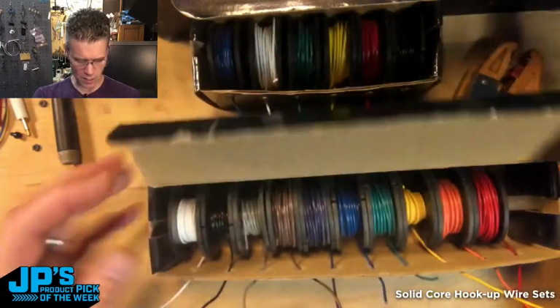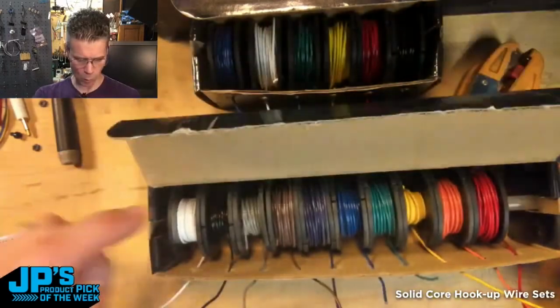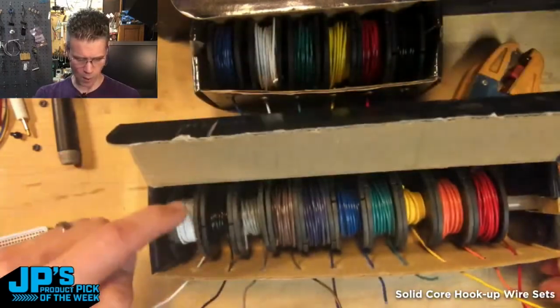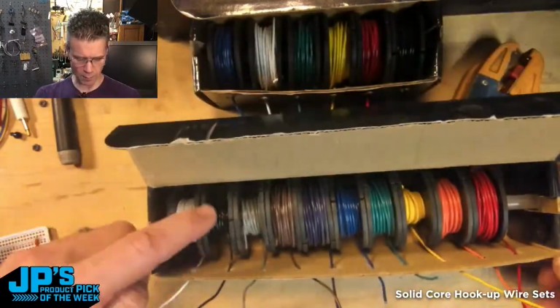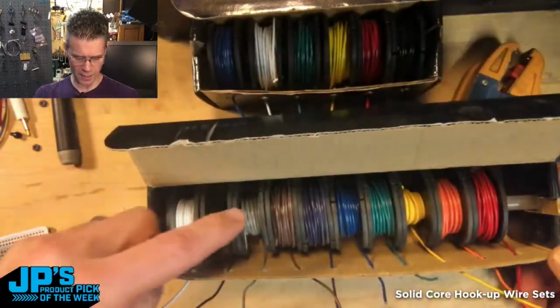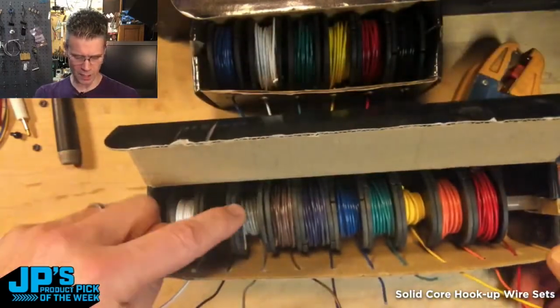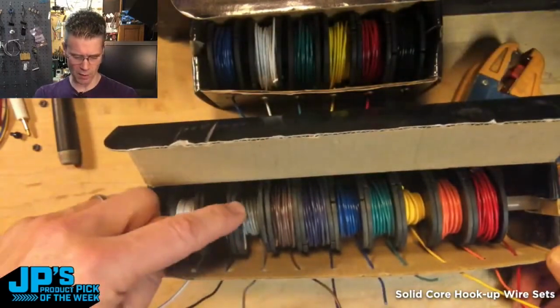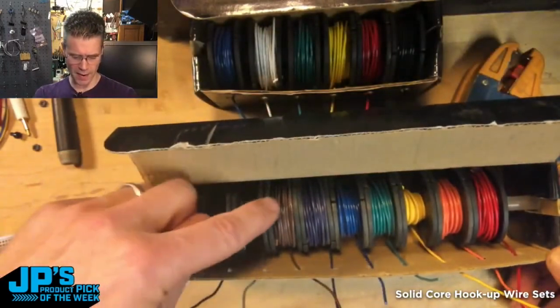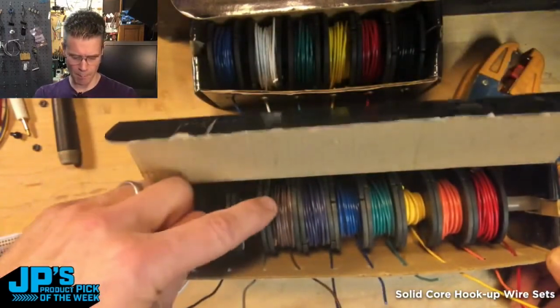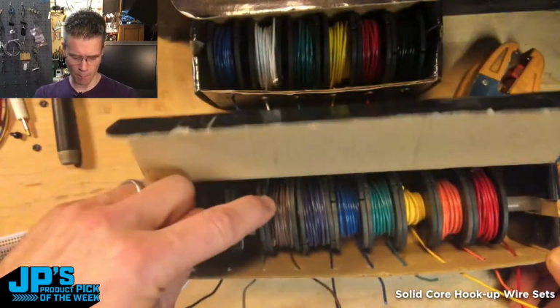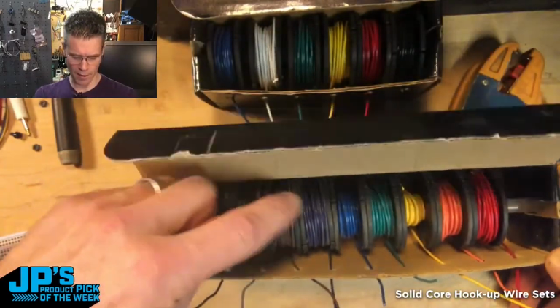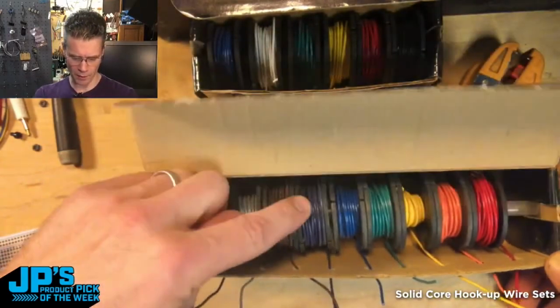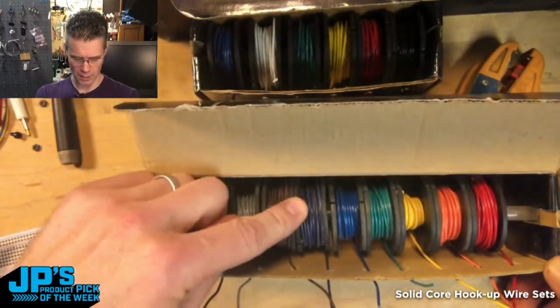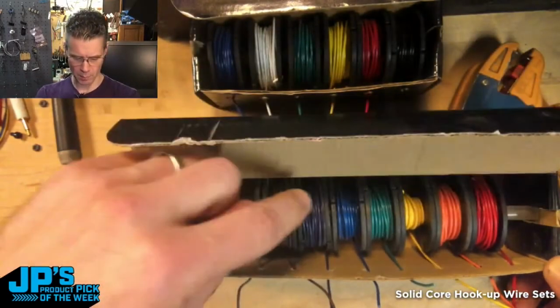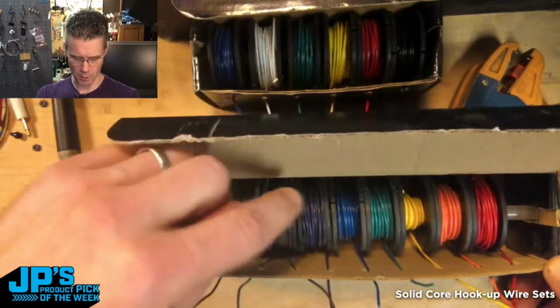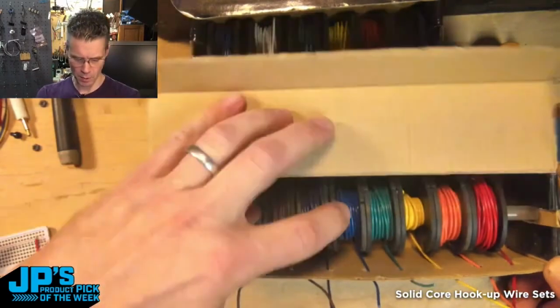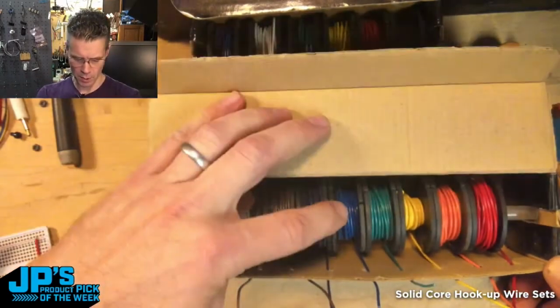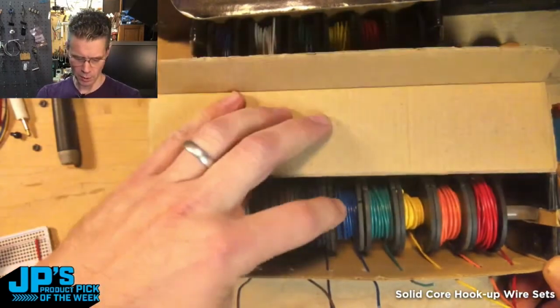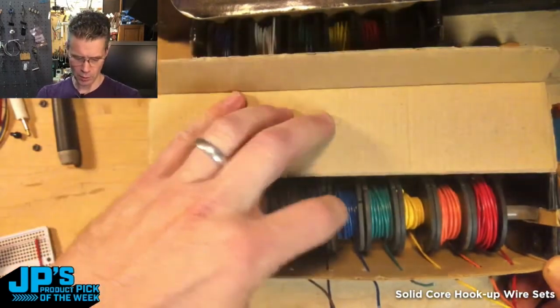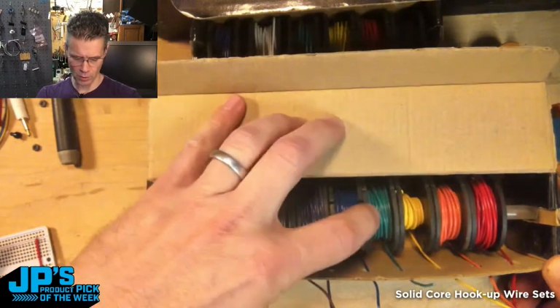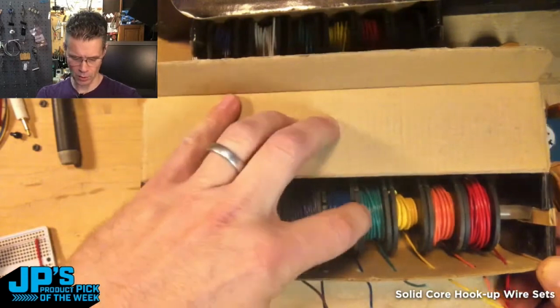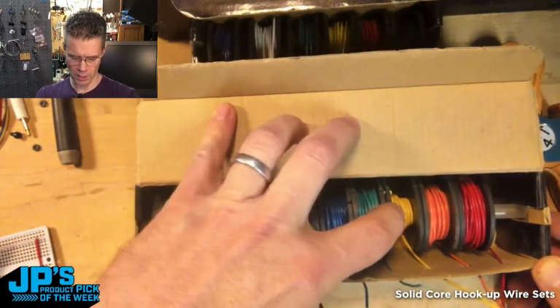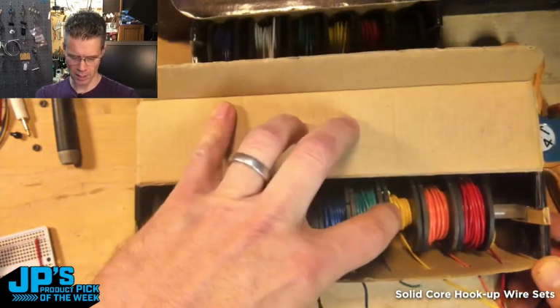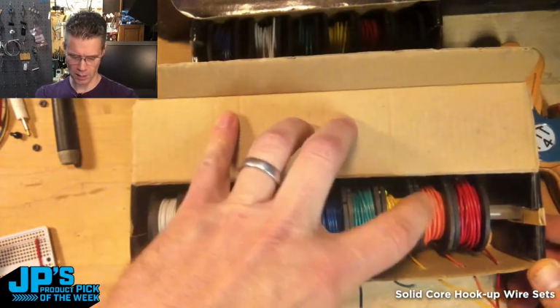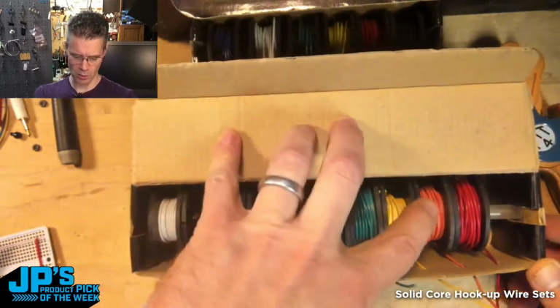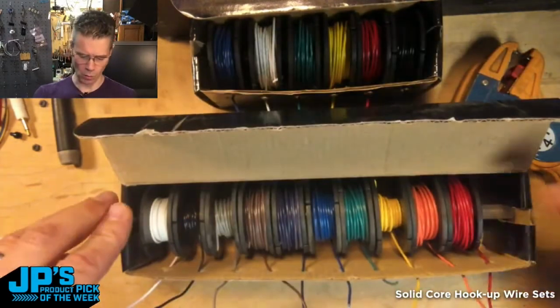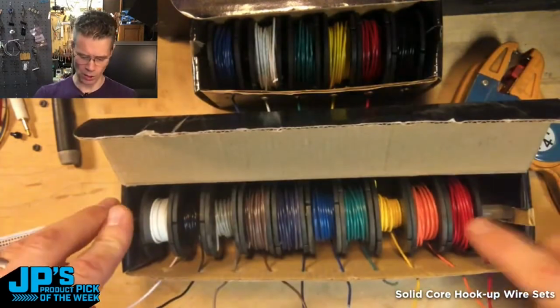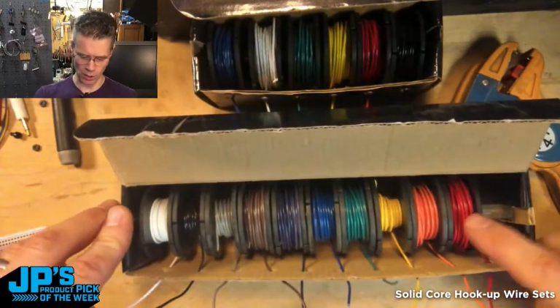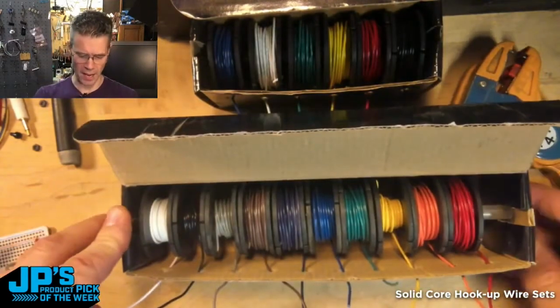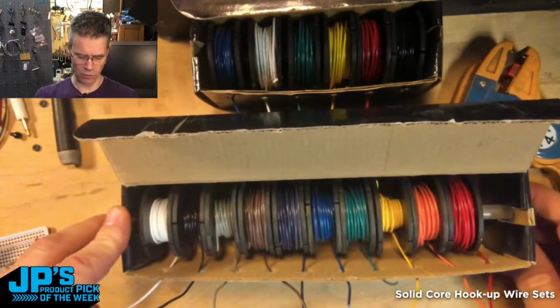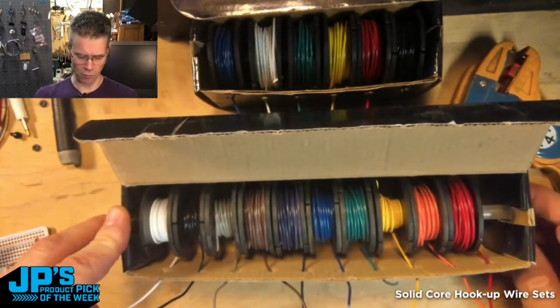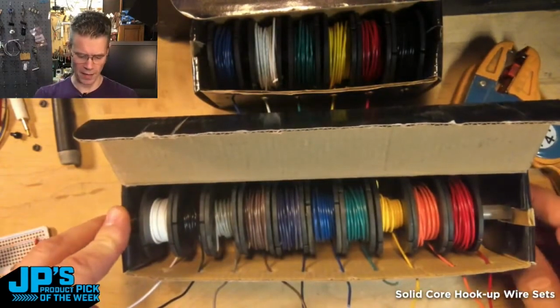We get white, black, gray, brown, dark purple, blue, green, yellow, orange, and red.